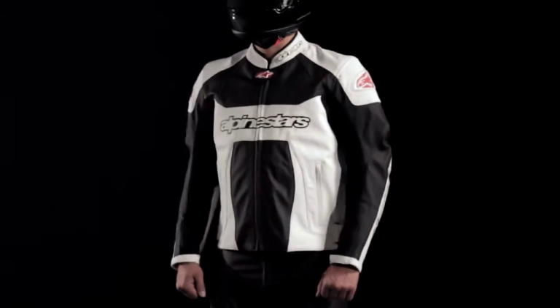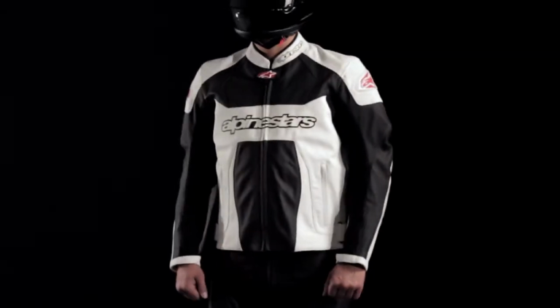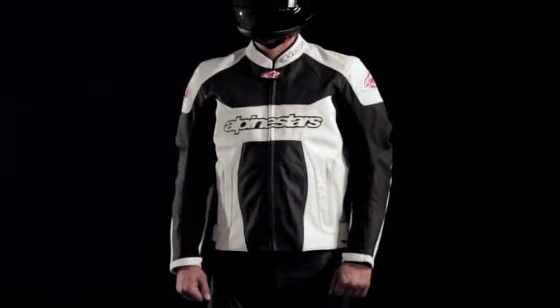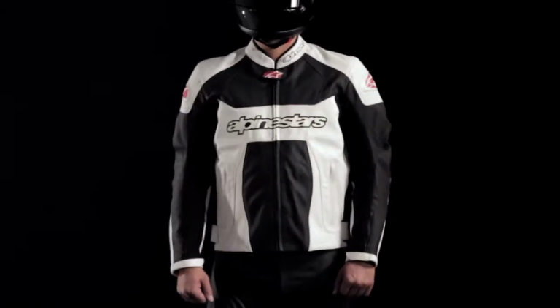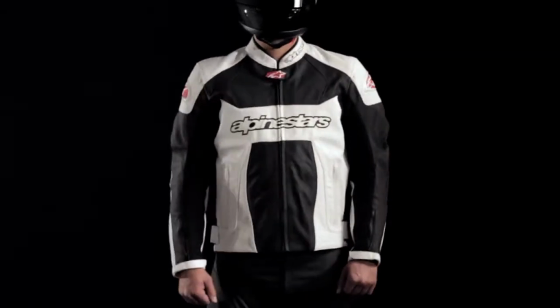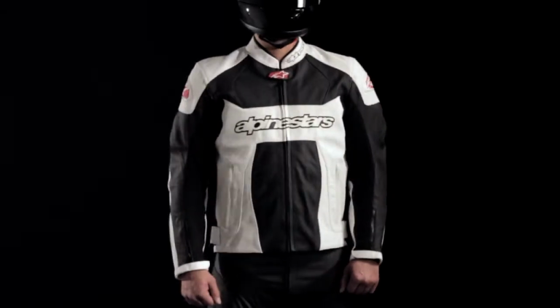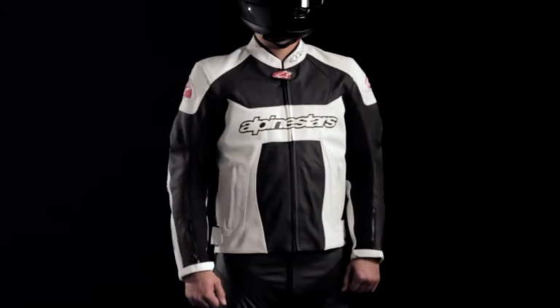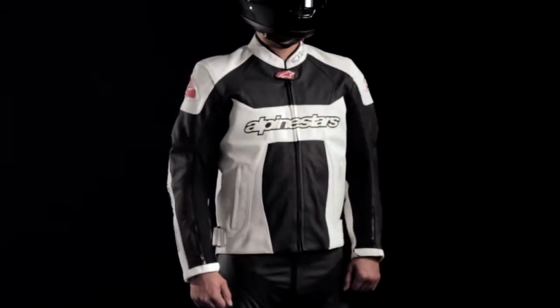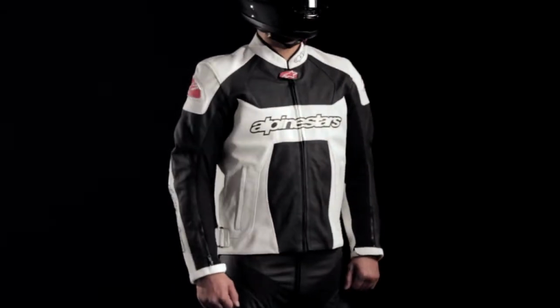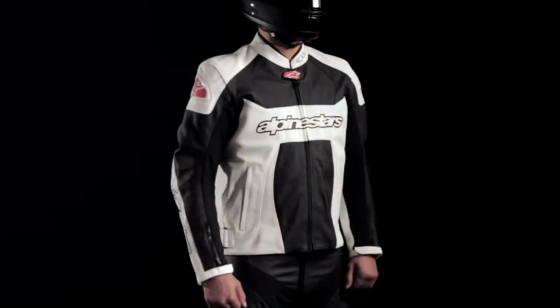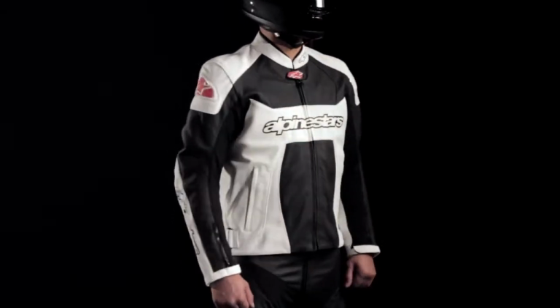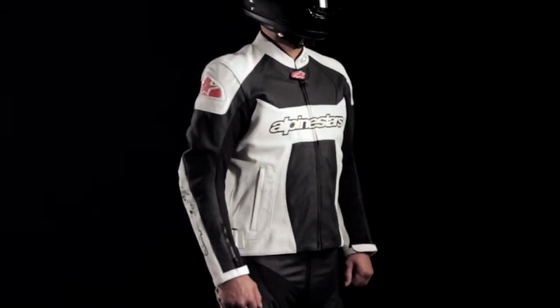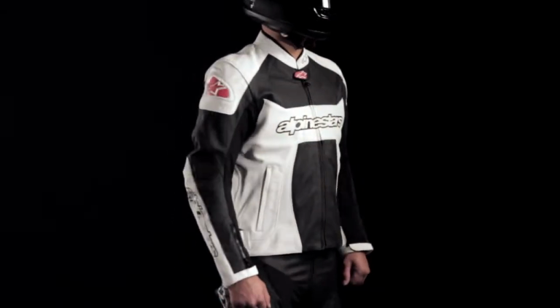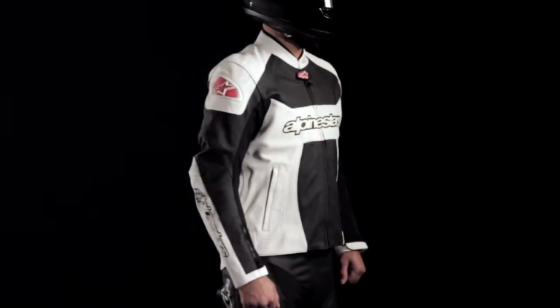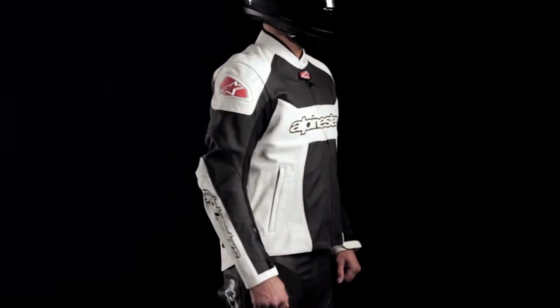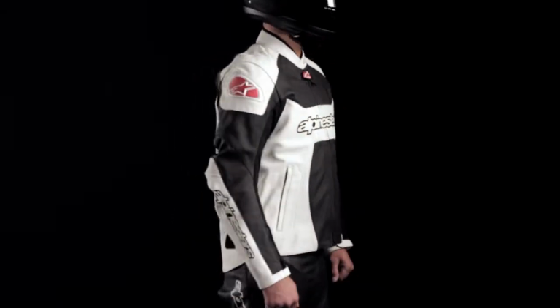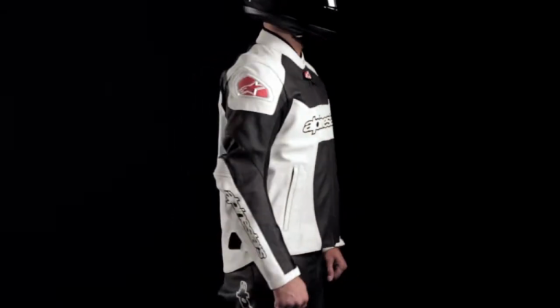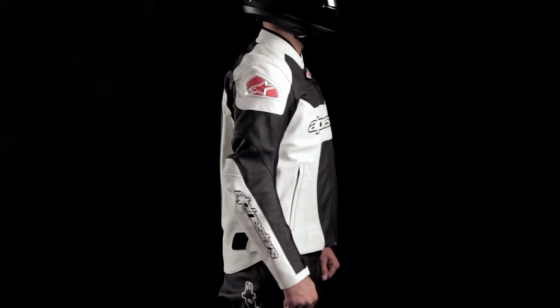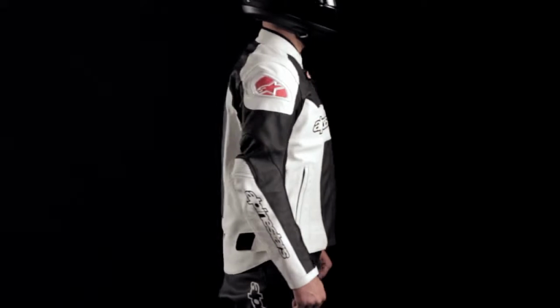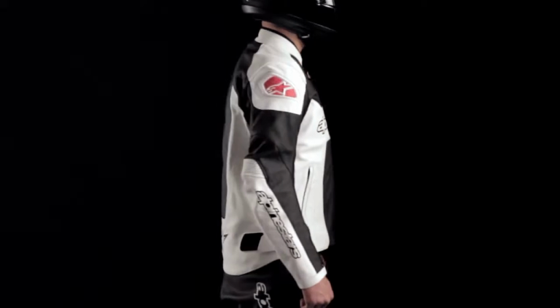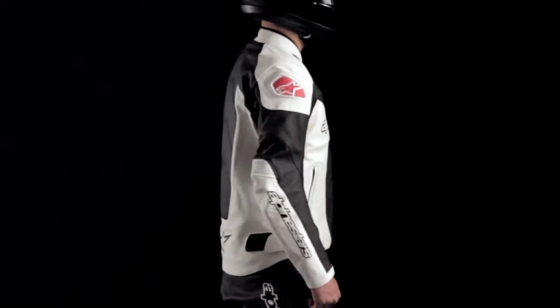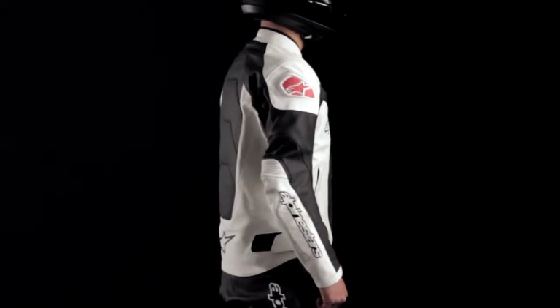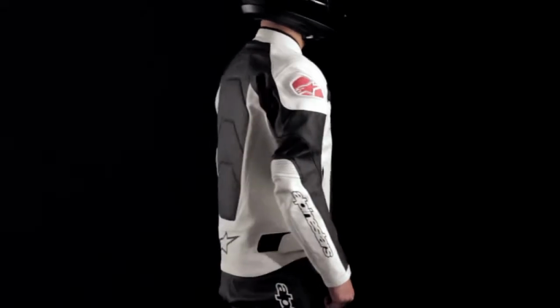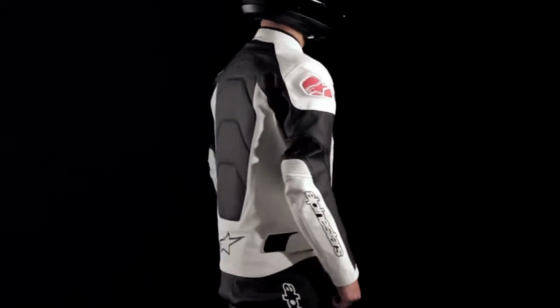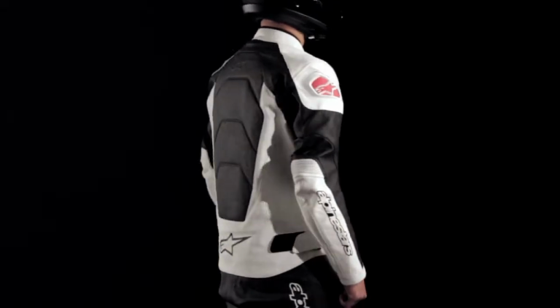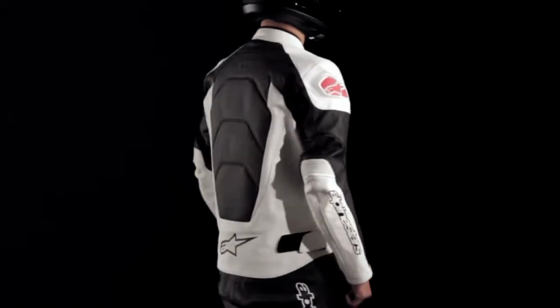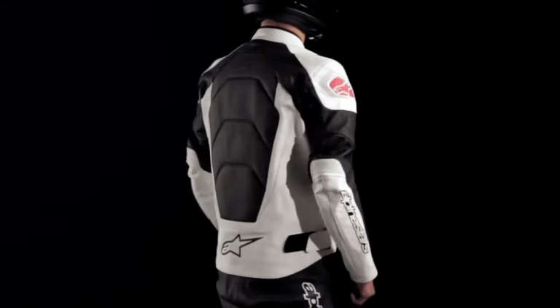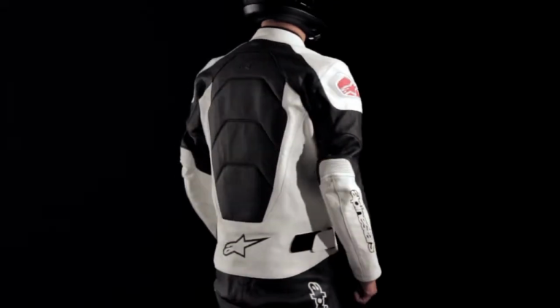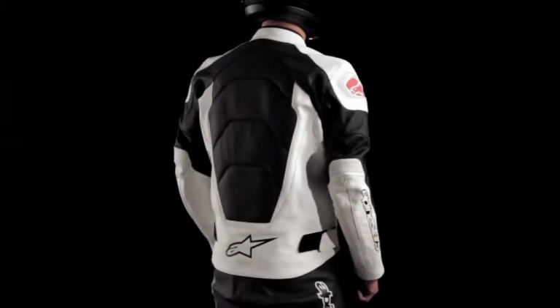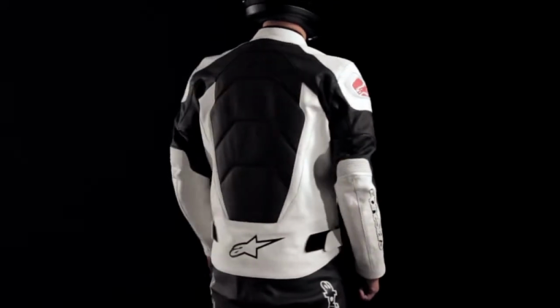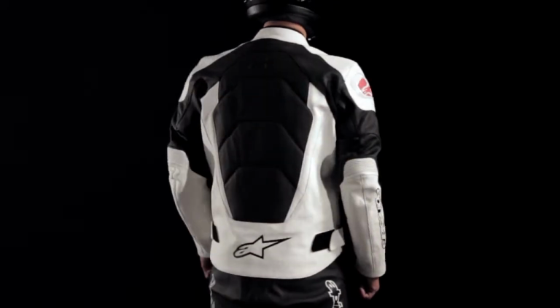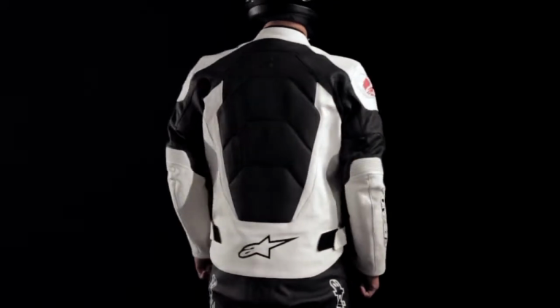The GP Plus Perforated Leather Jacket is available in sizes 48 to 60 European.